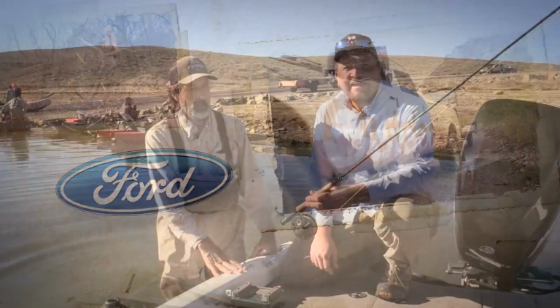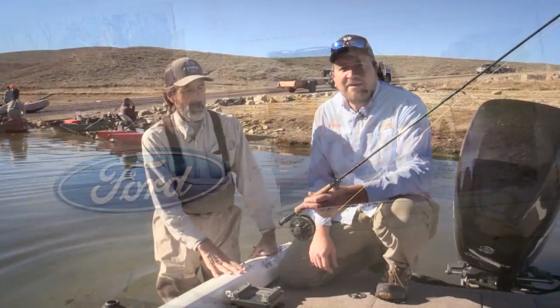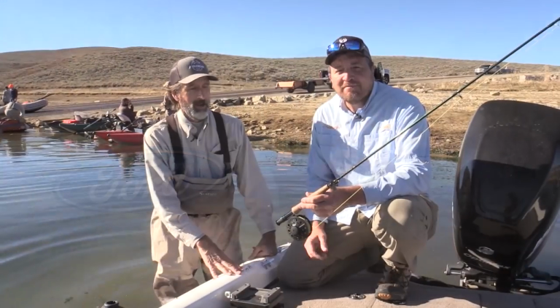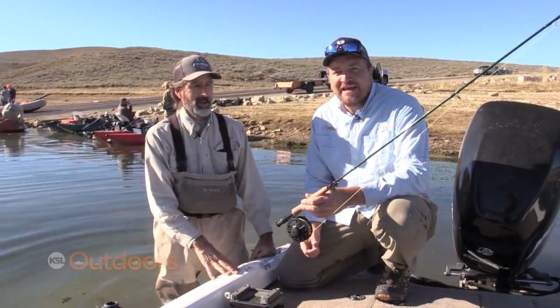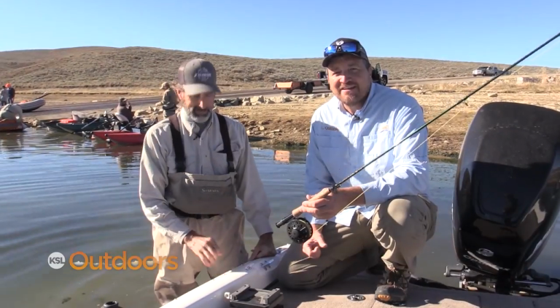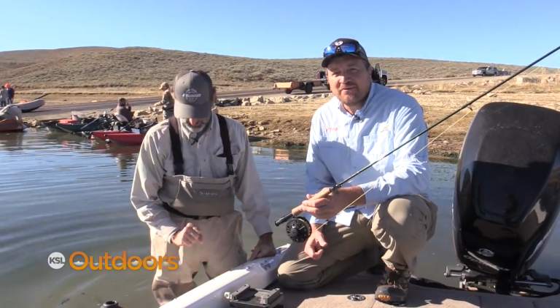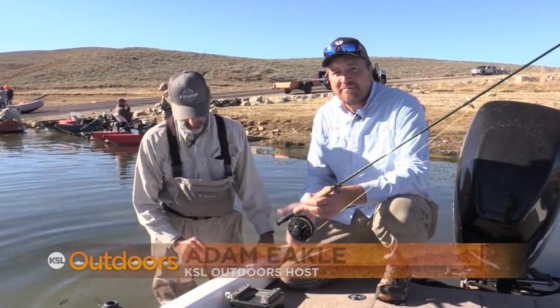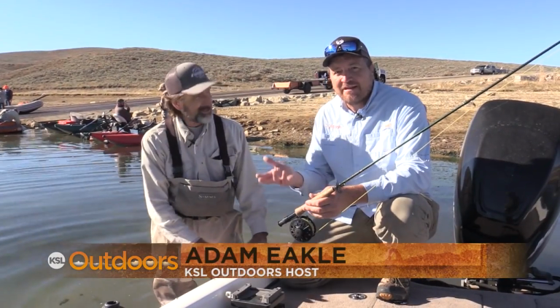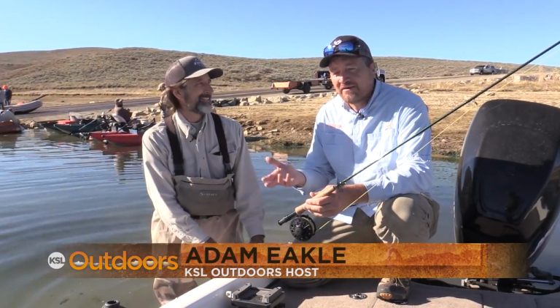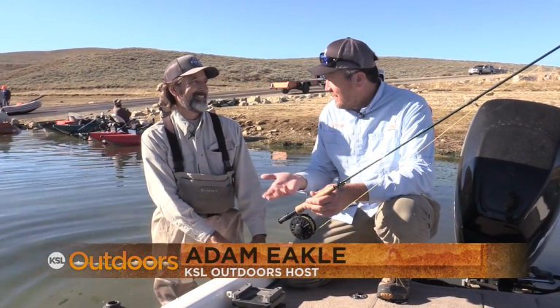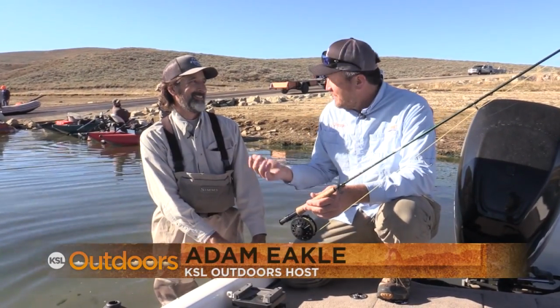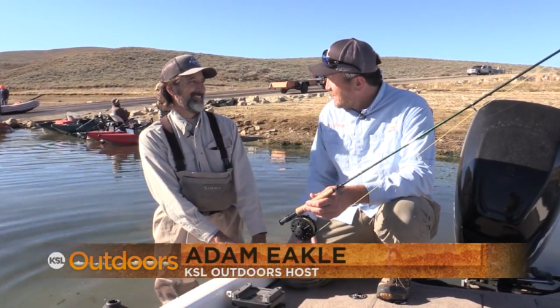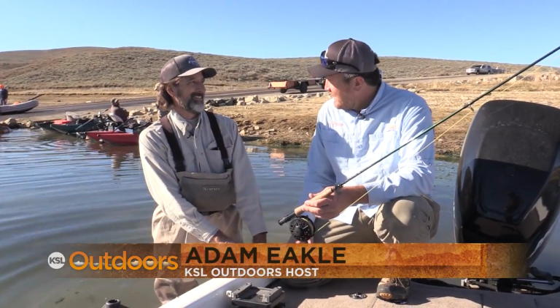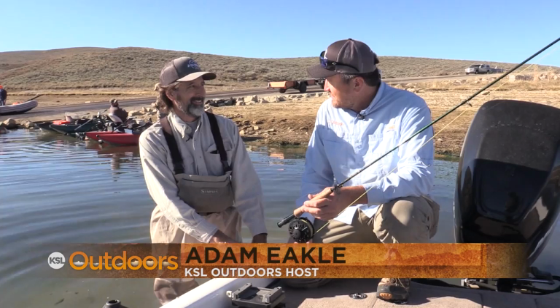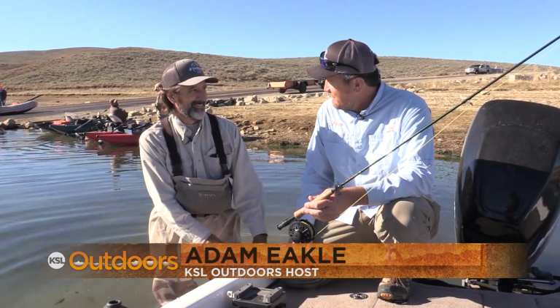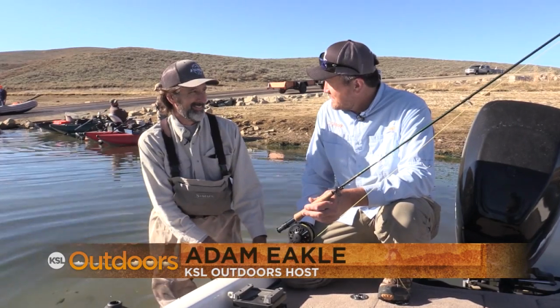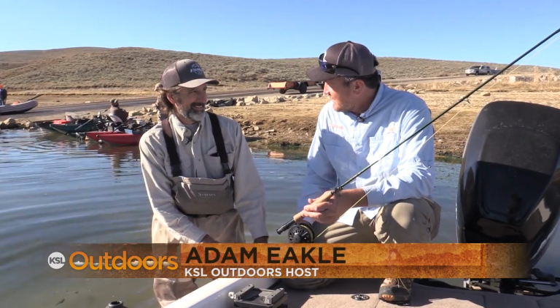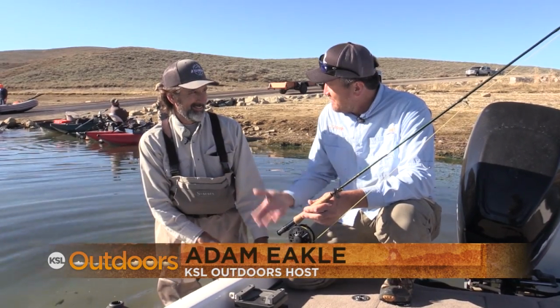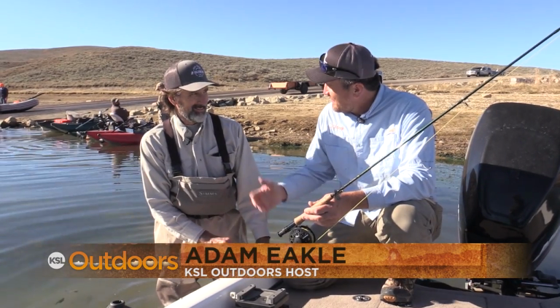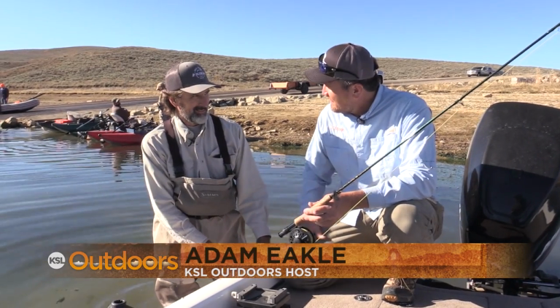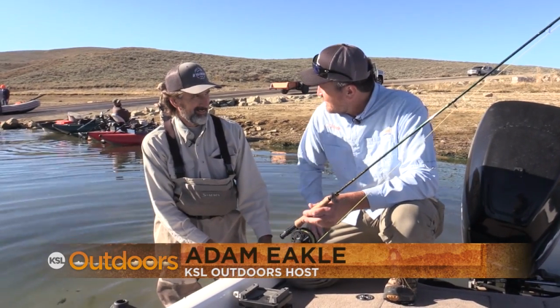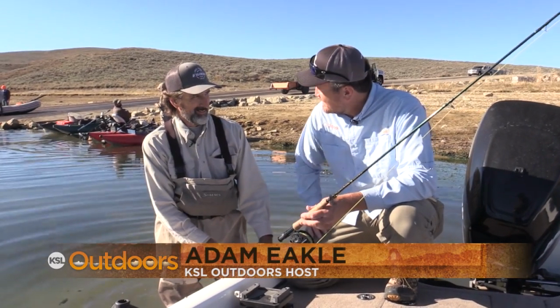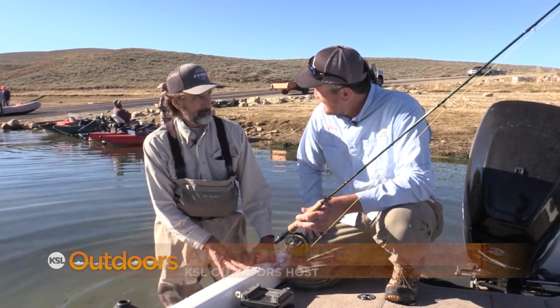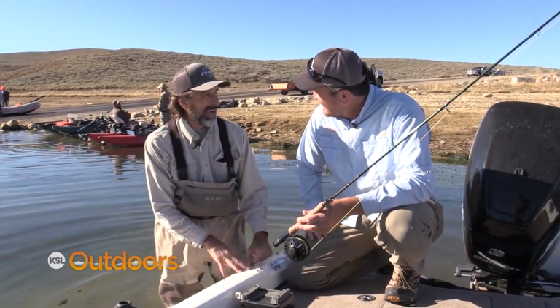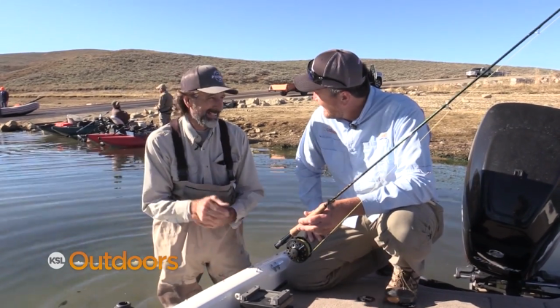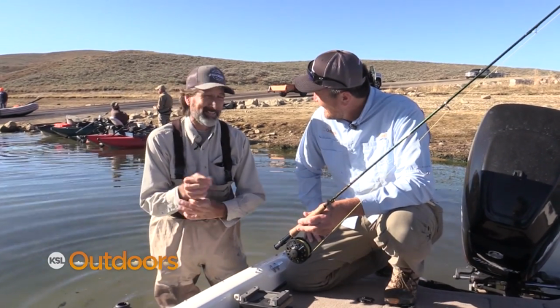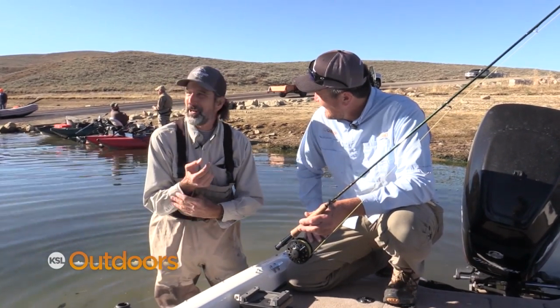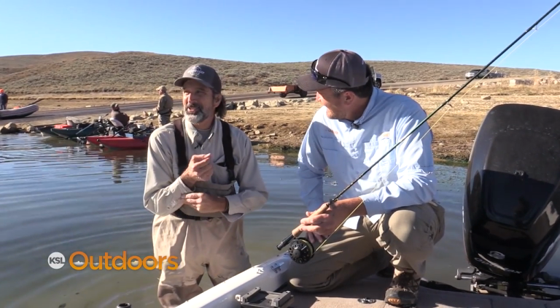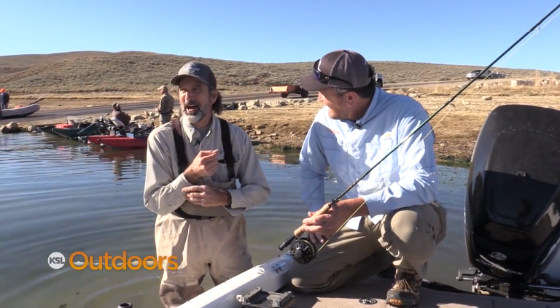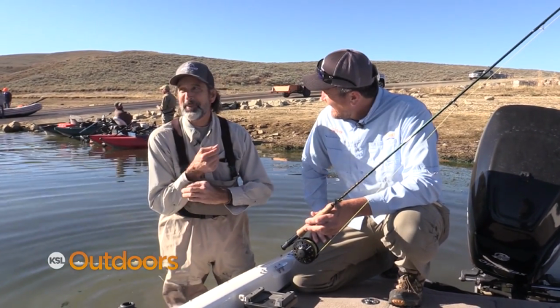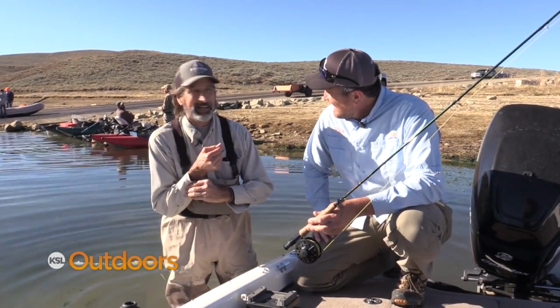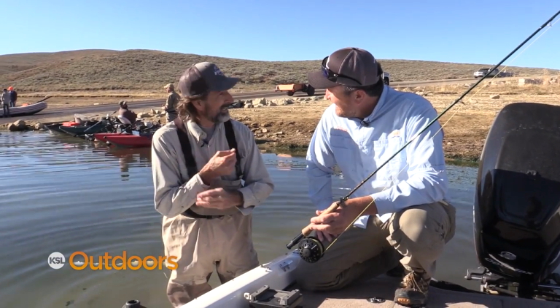Welcome to KSL Outdoors. I'm Adam Ekel along with Mickey Anderson from Fish Tech. Mickey, wherever you brought us this week — we're on Strawberry. Yeah.